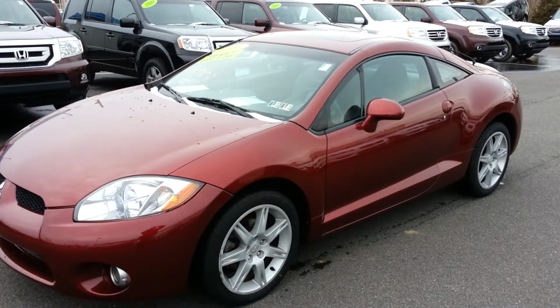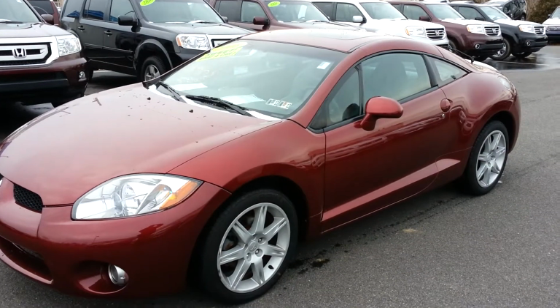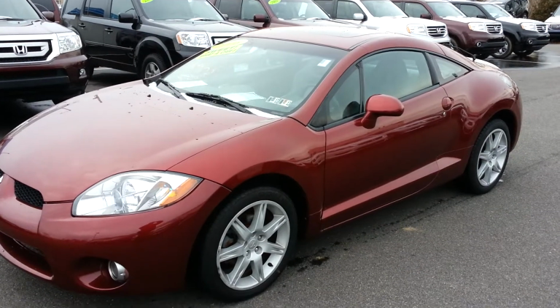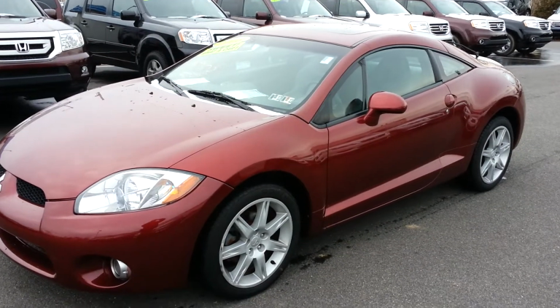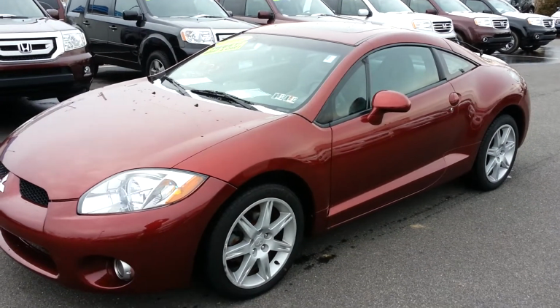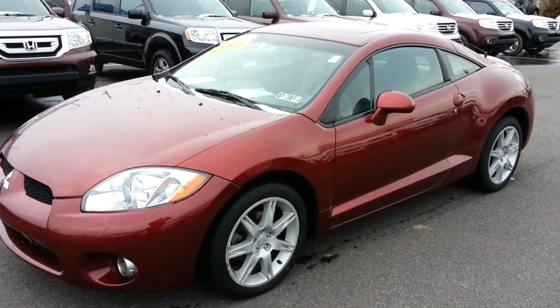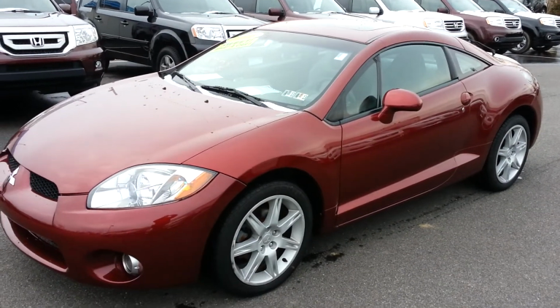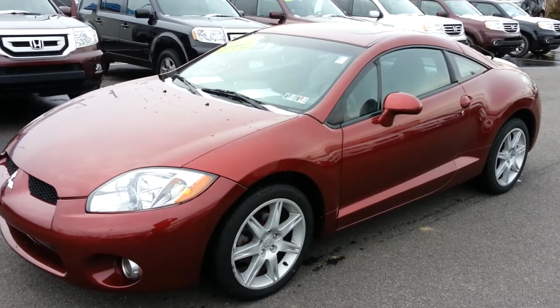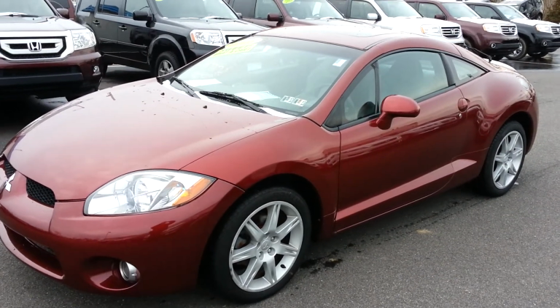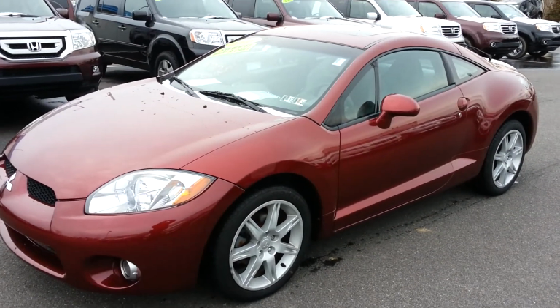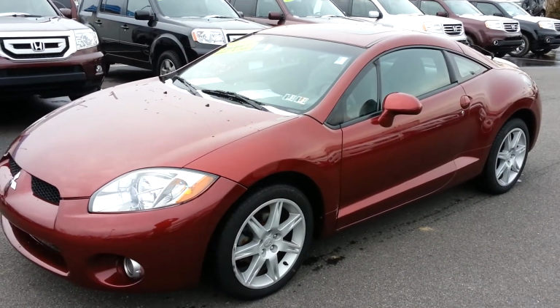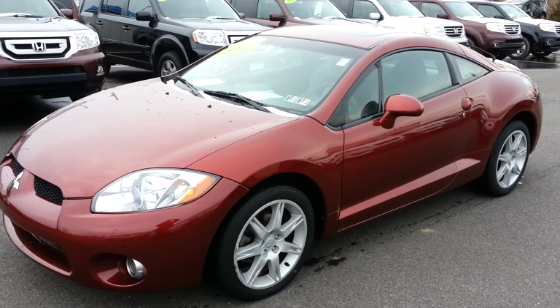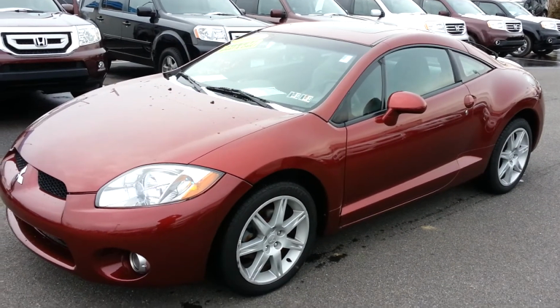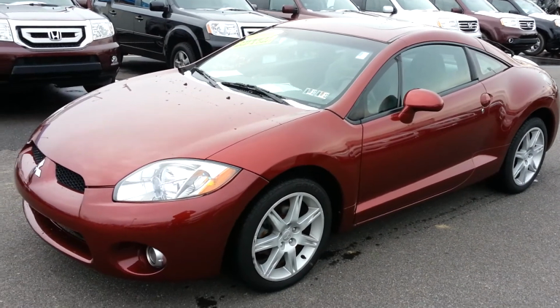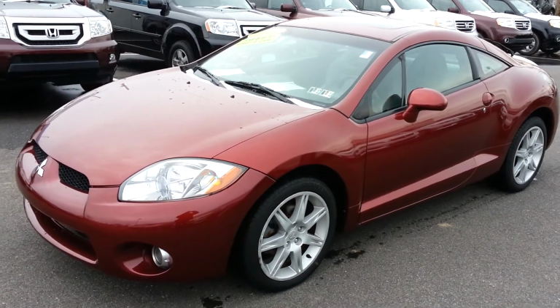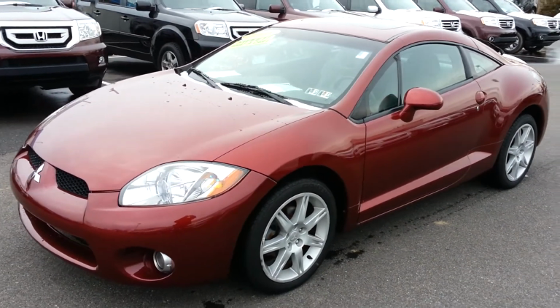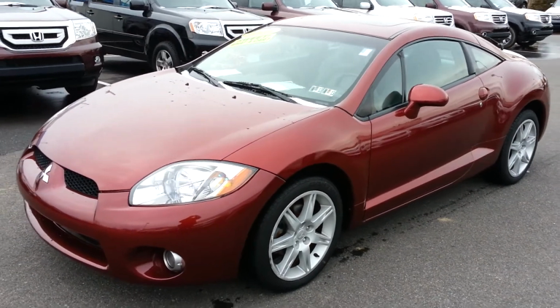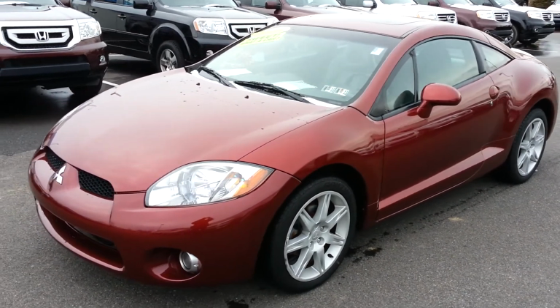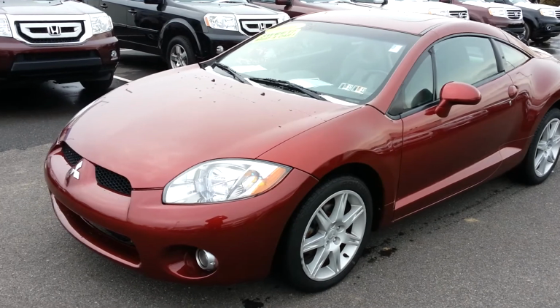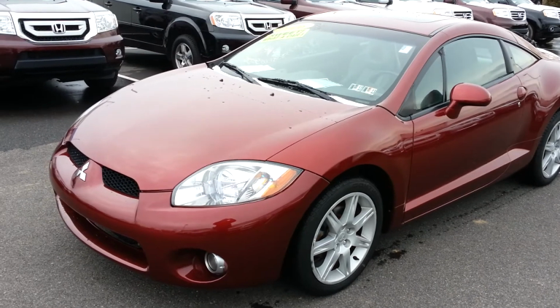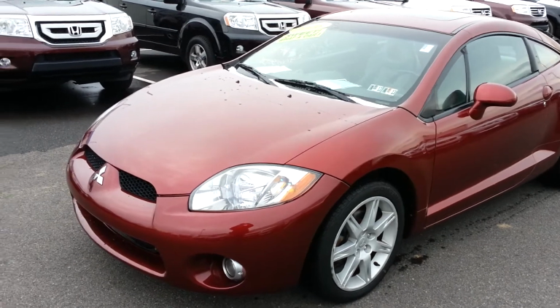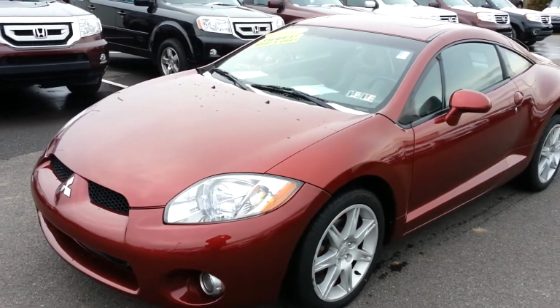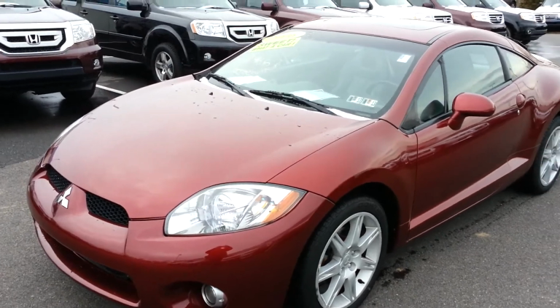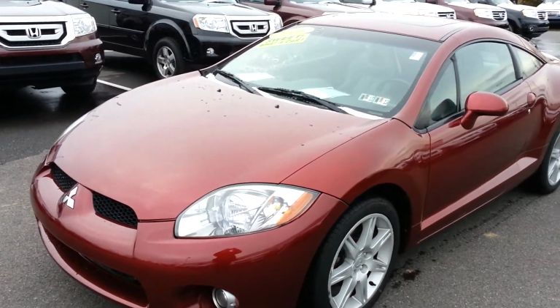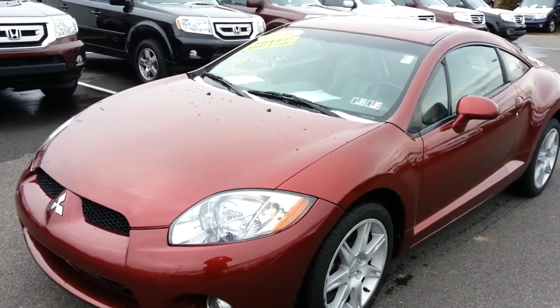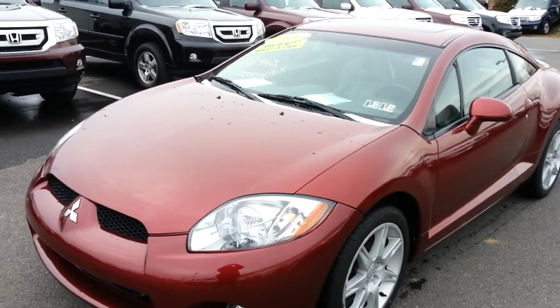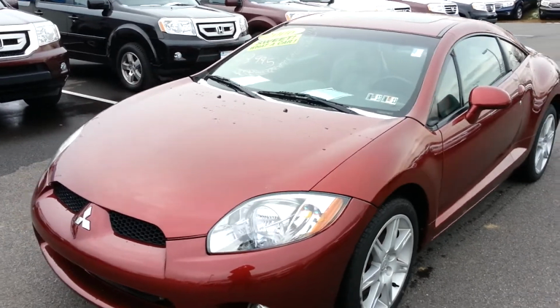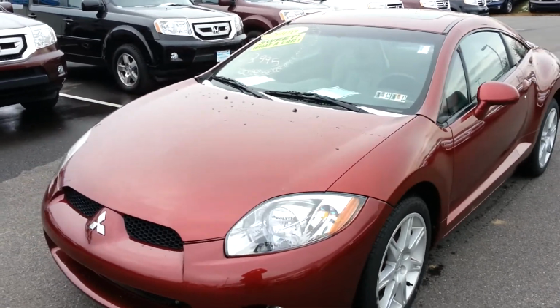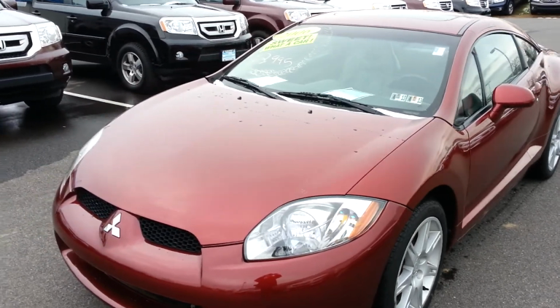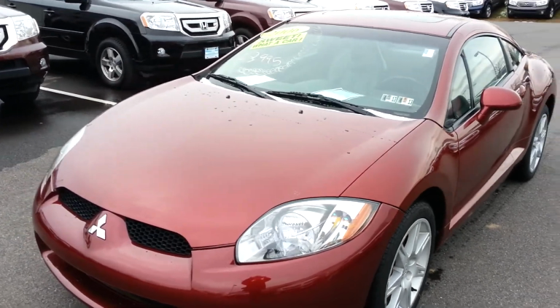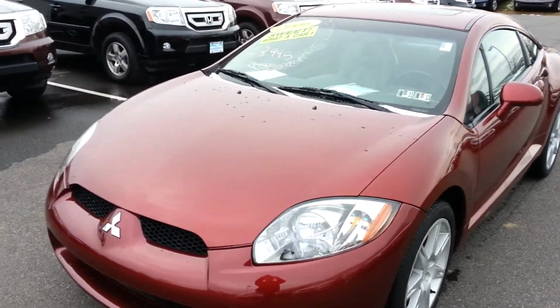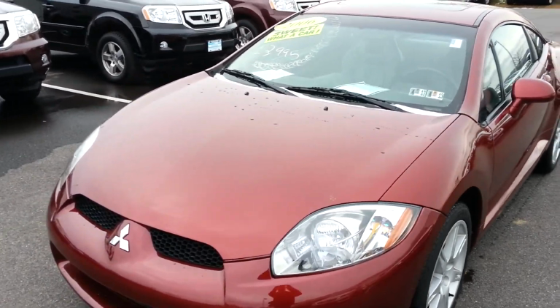Hello, this is Isaiah Chencel from Phillipsburg Honda showing you a 2006 Mitsubishi Eclipse.